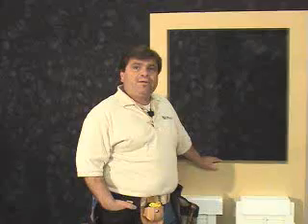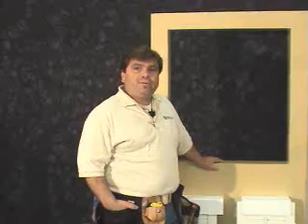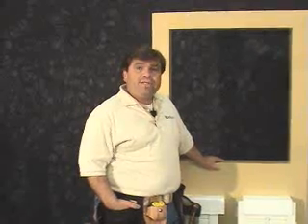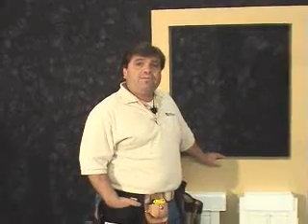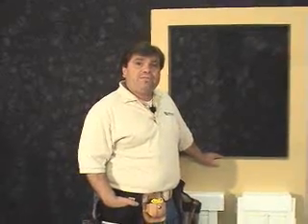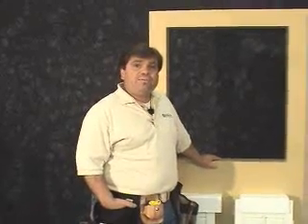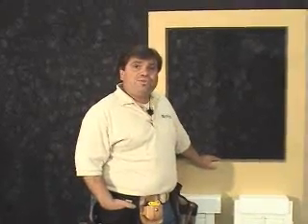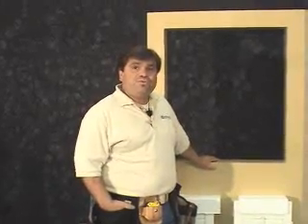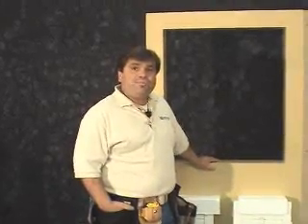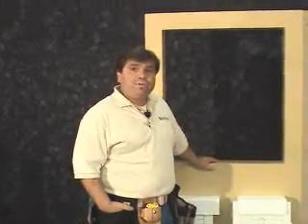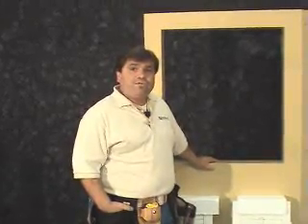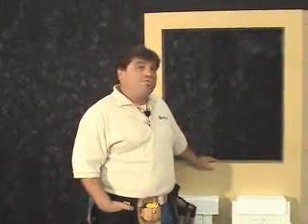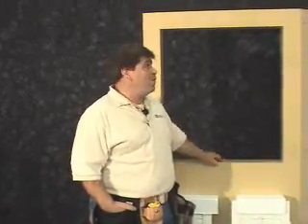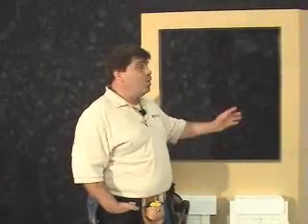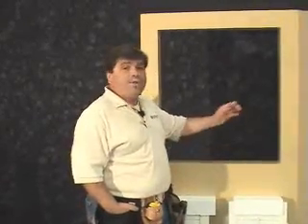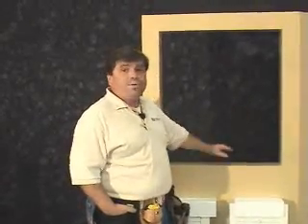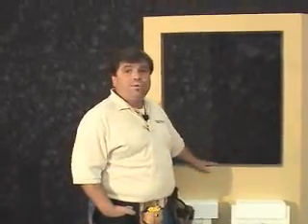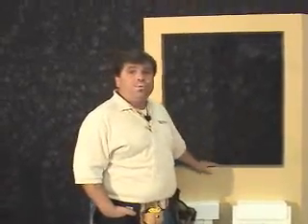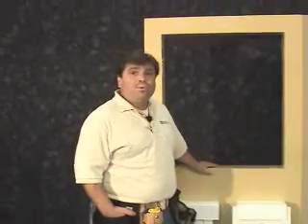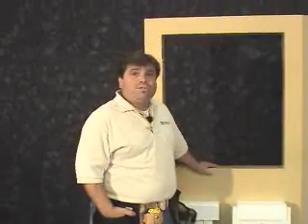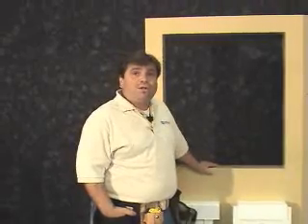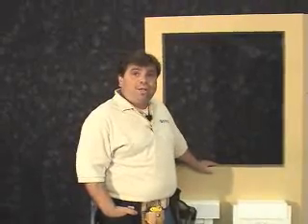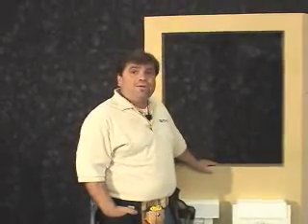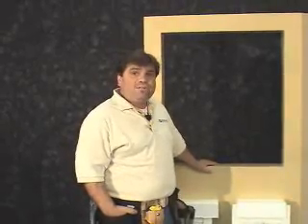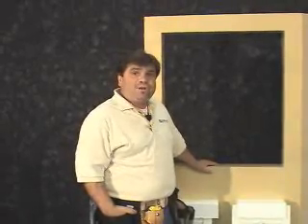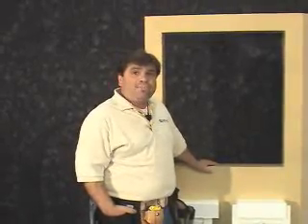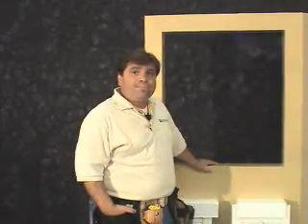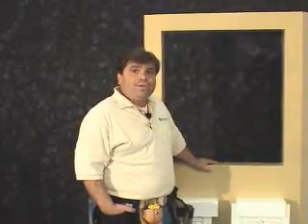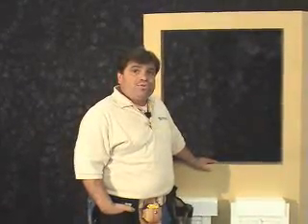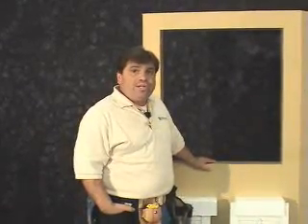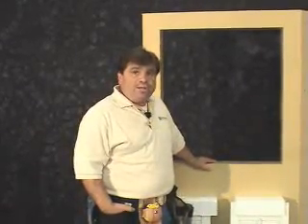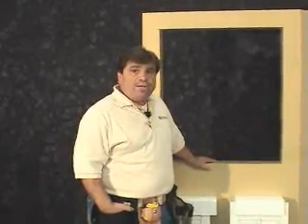There are many types of Z-Frames to choose from. For this drywall window, we will install the Beller Z-Frame using a nail gun.